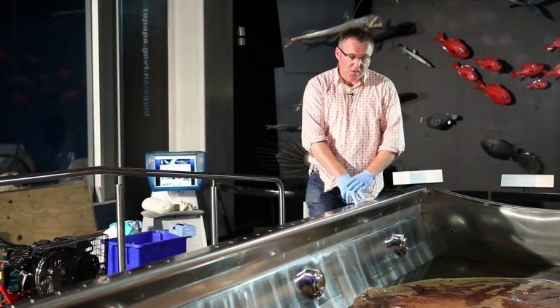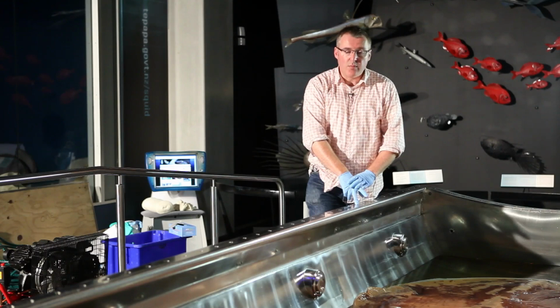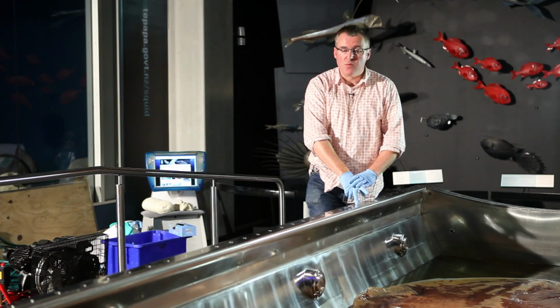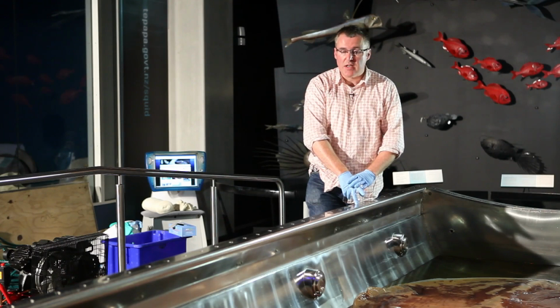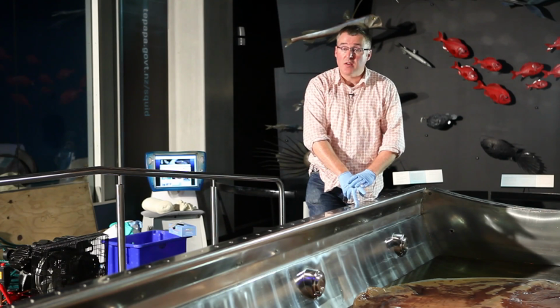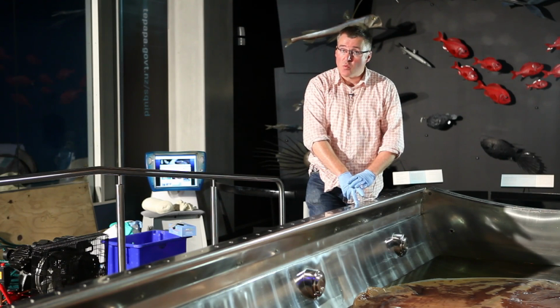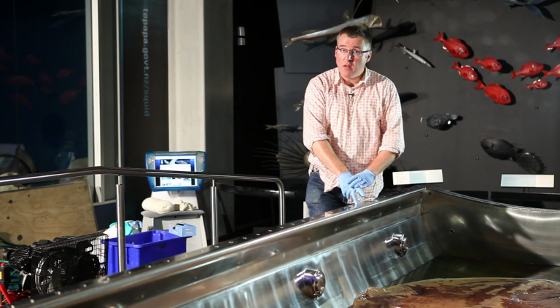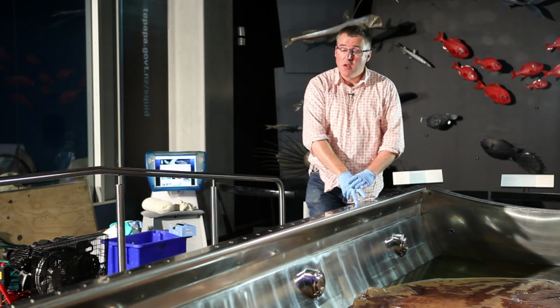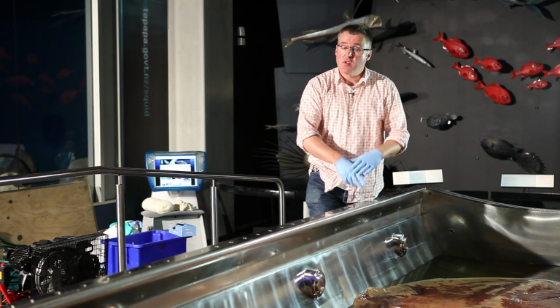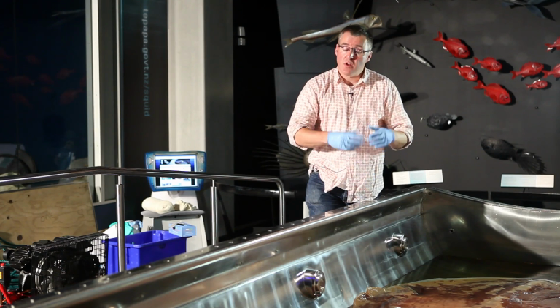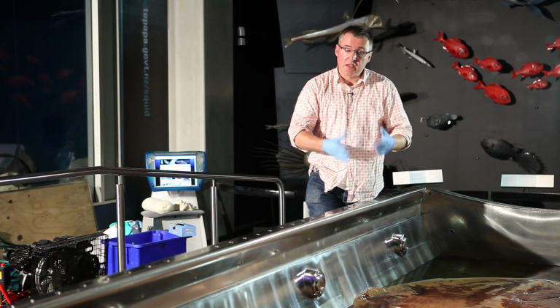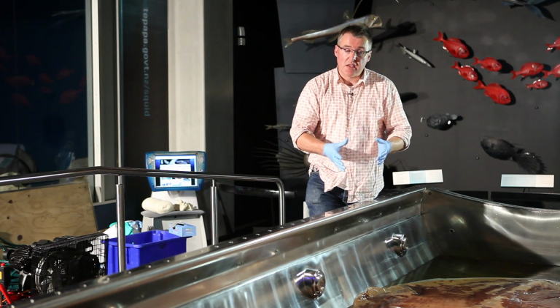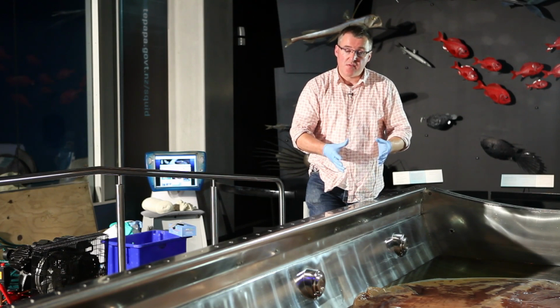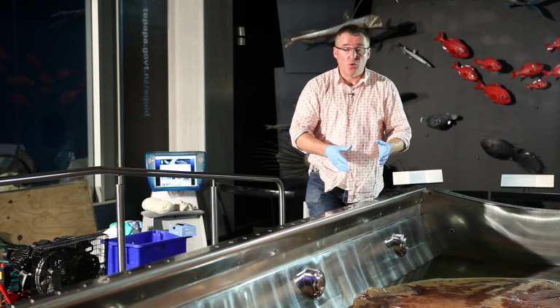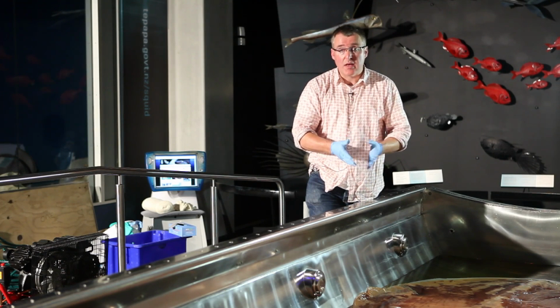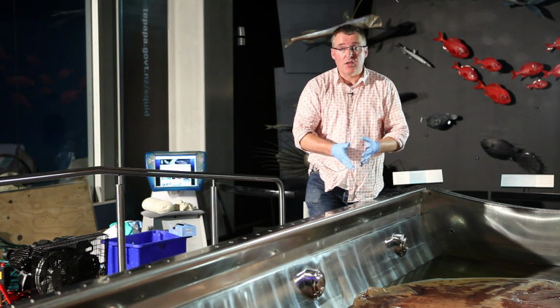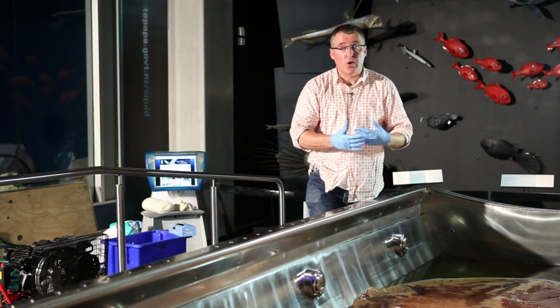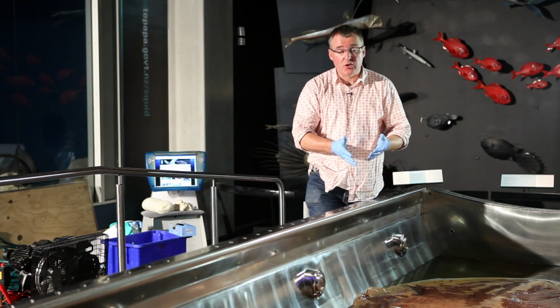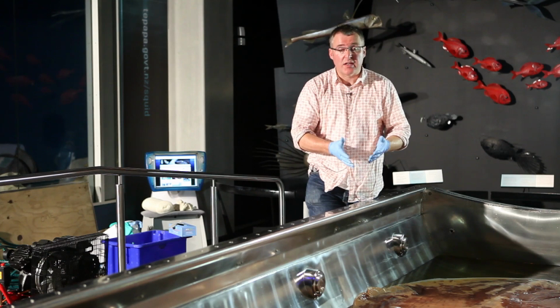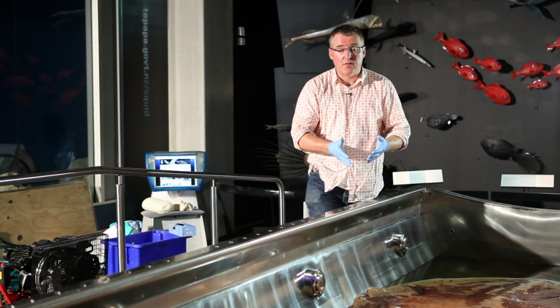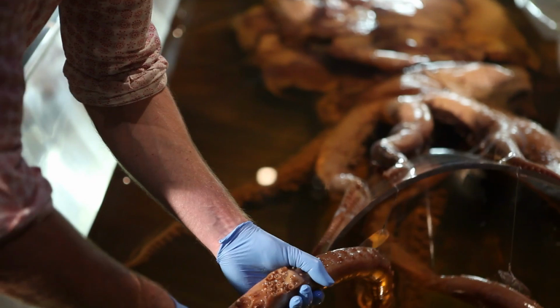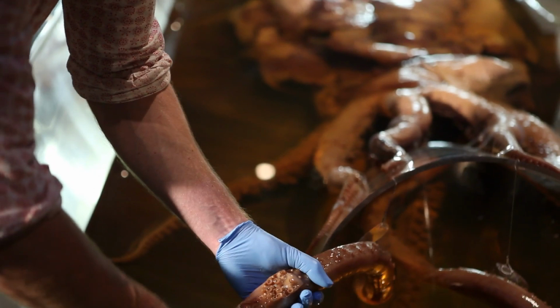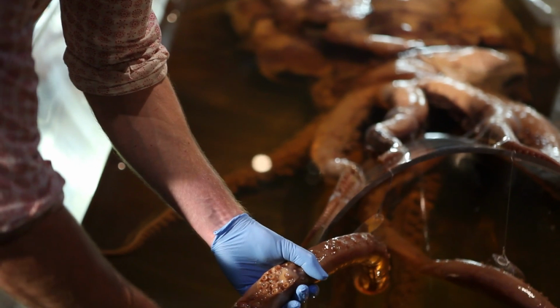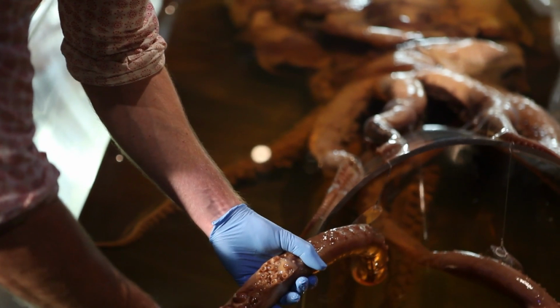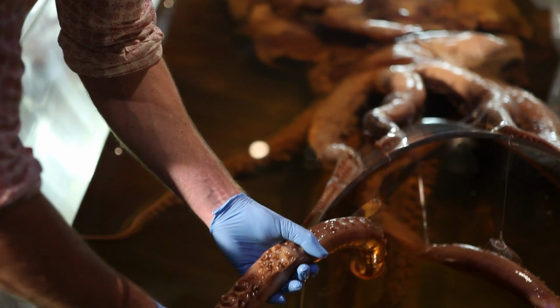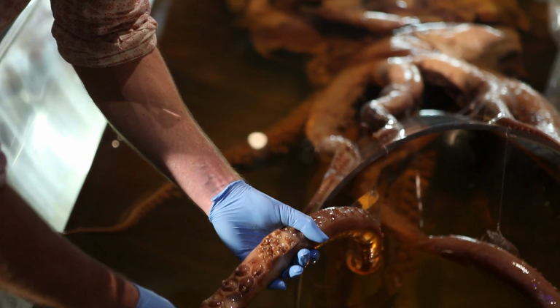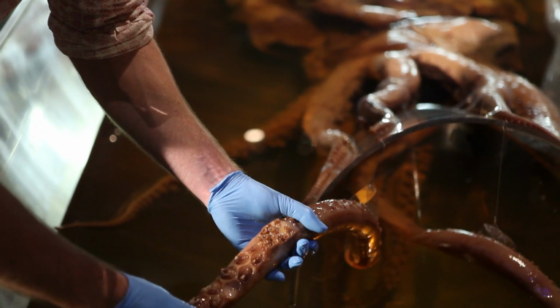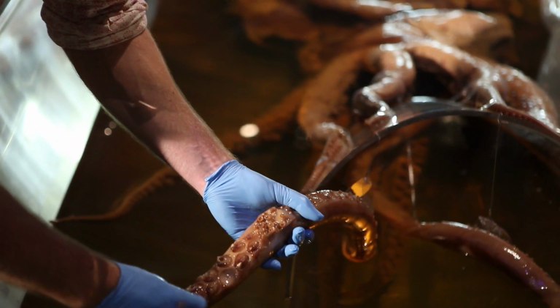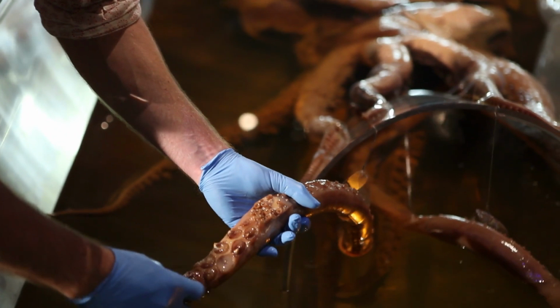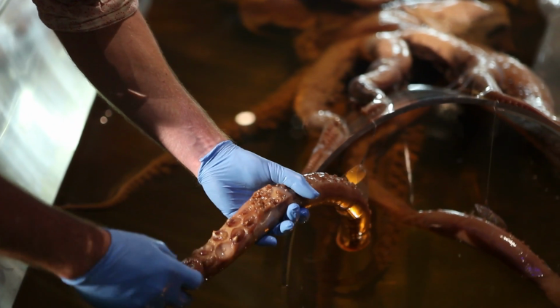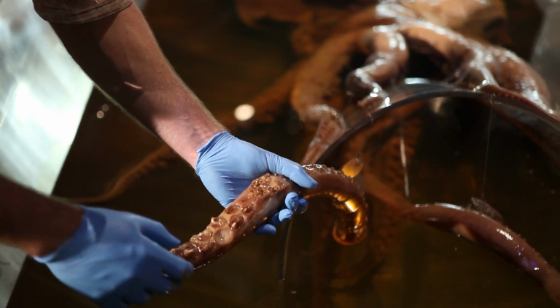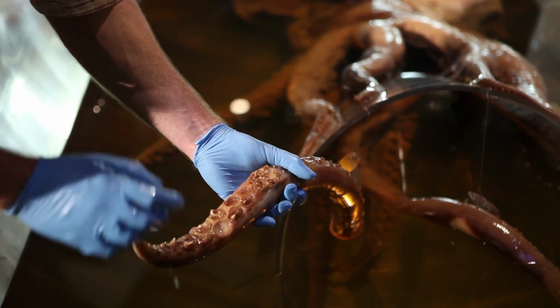Samples will be taken as well so that I can test for pH, biological activity, and see what sort of proteins may have leached out of the squid.